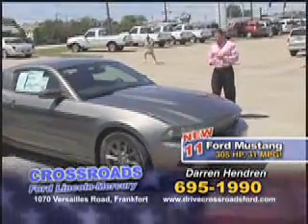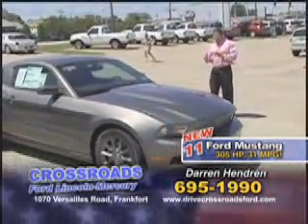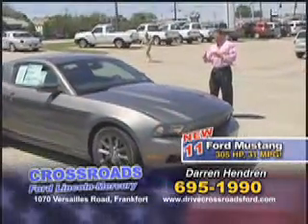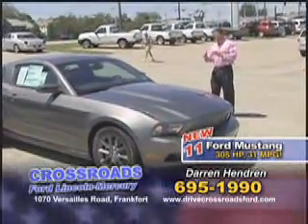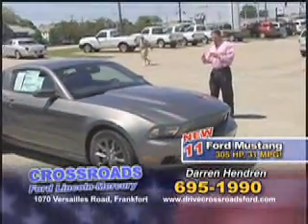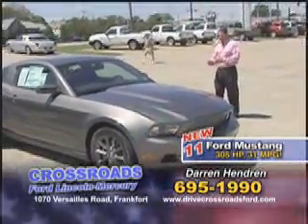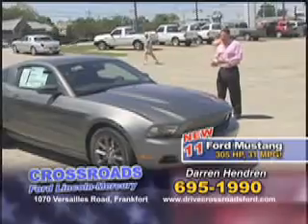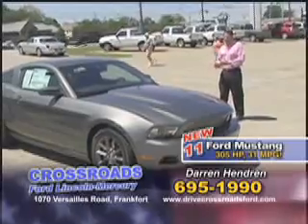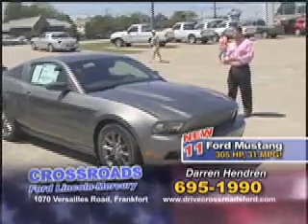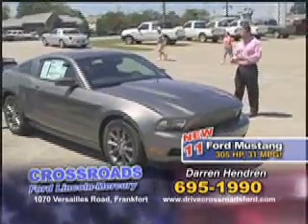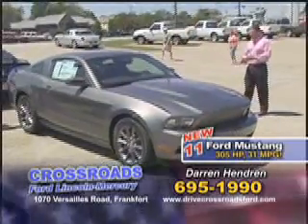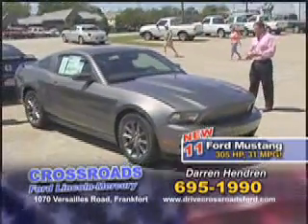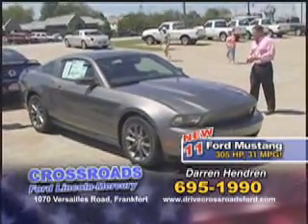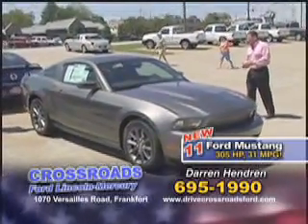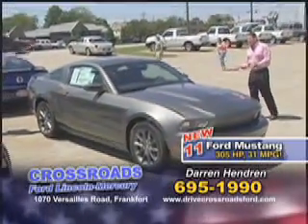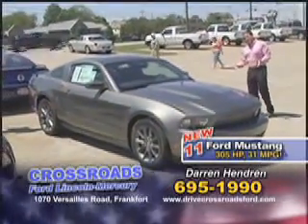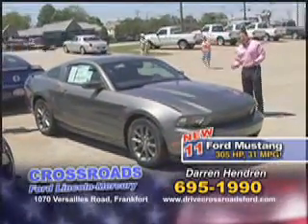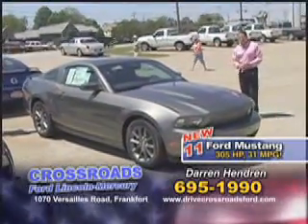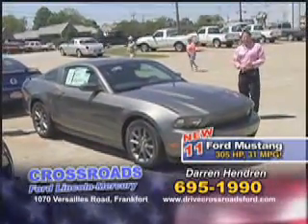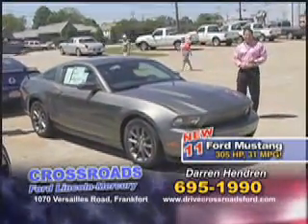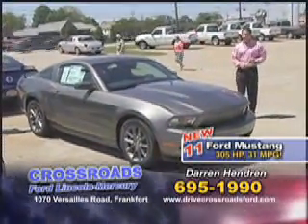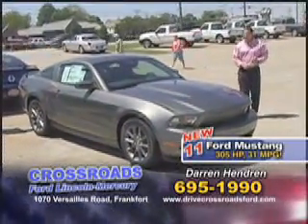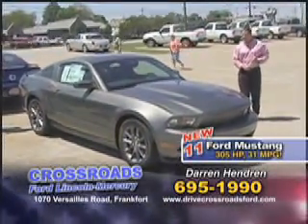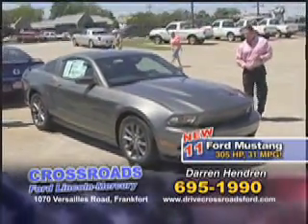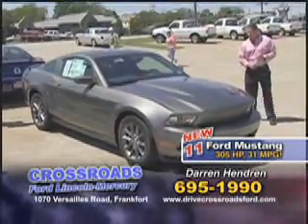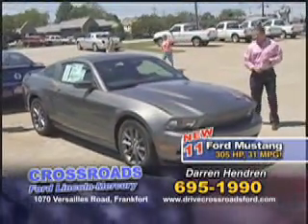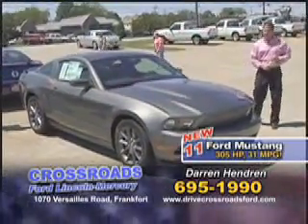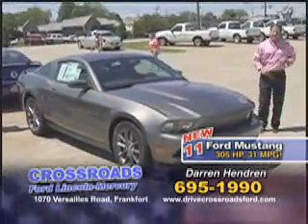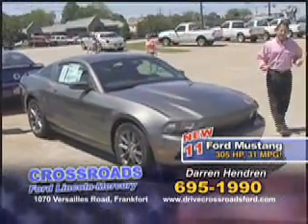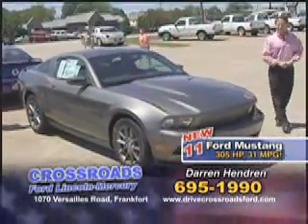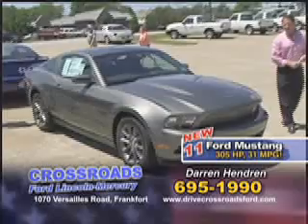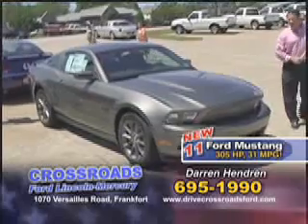Satellite radio on this vehicle as well, and just a great looking car, all for under 30 grand.